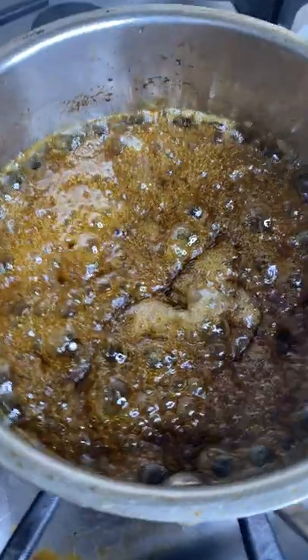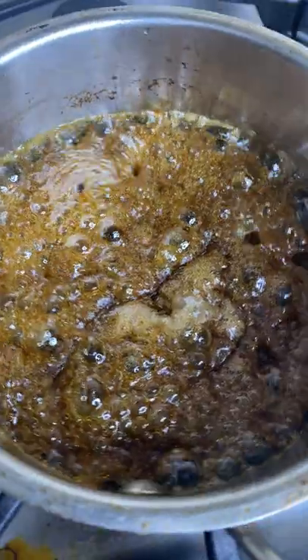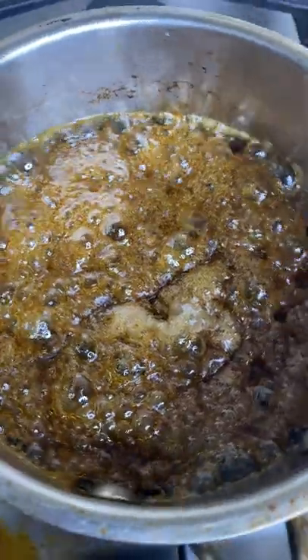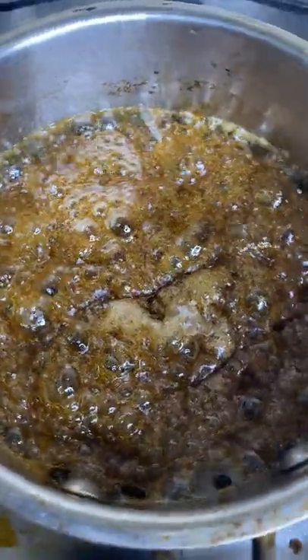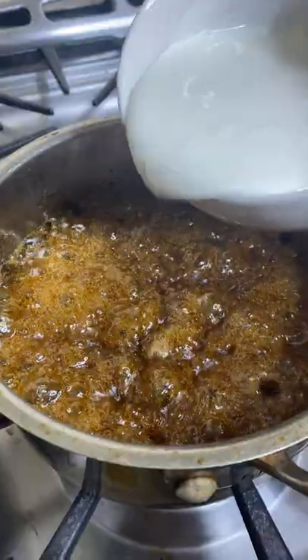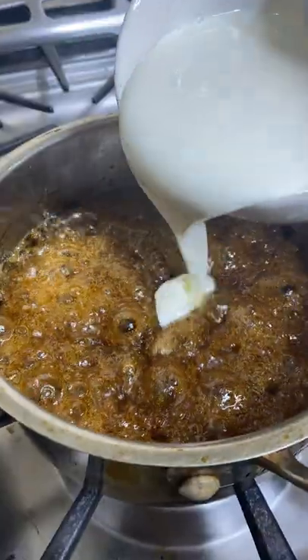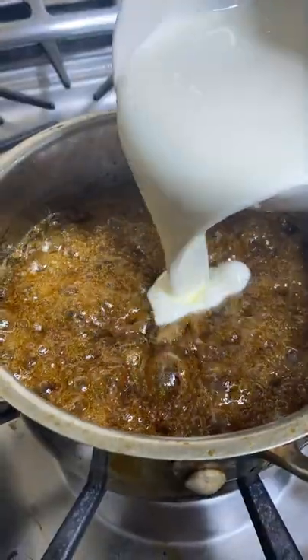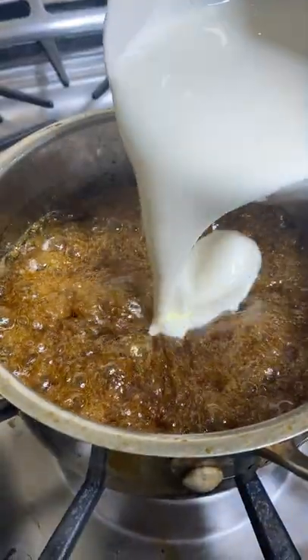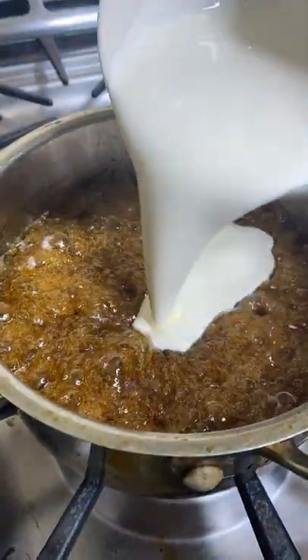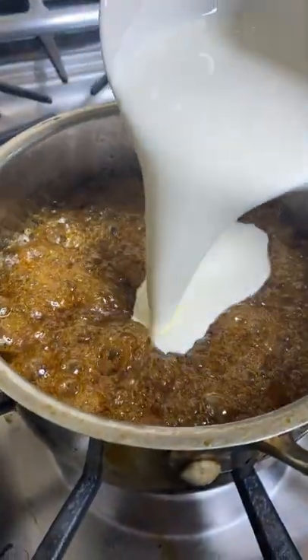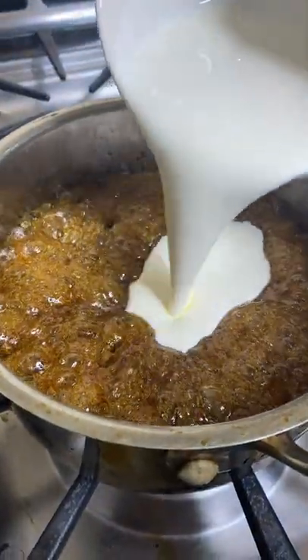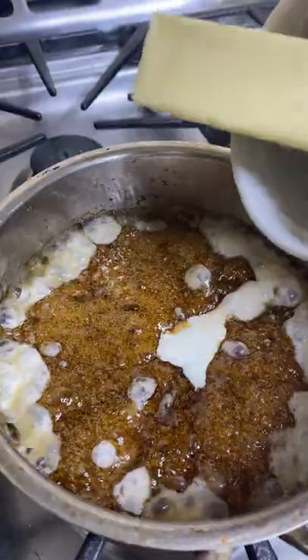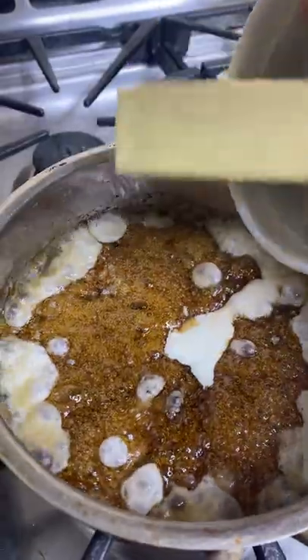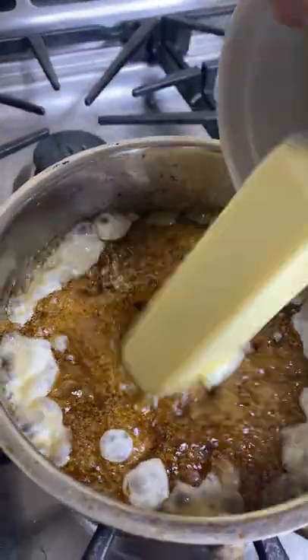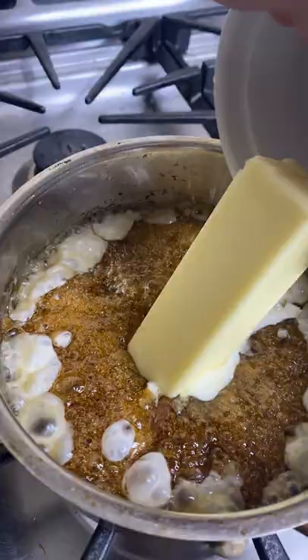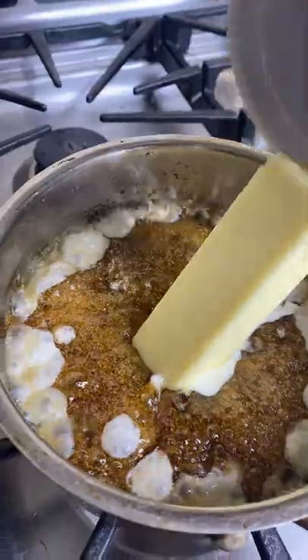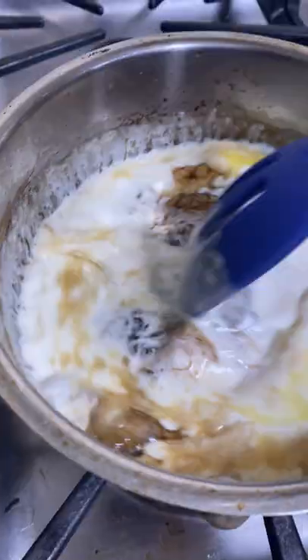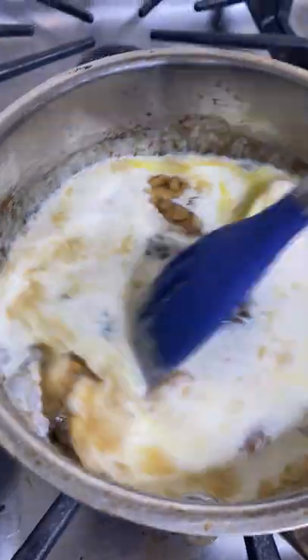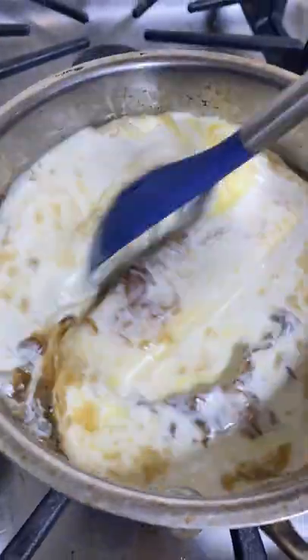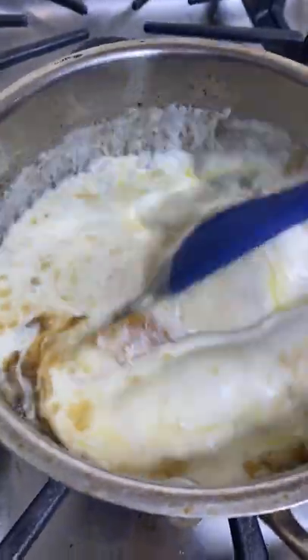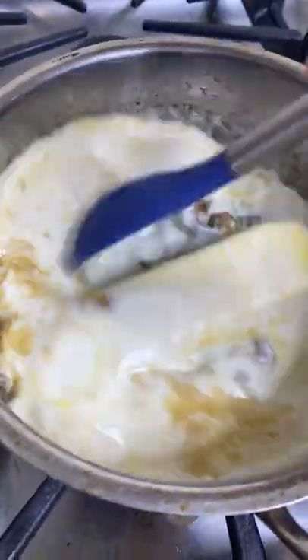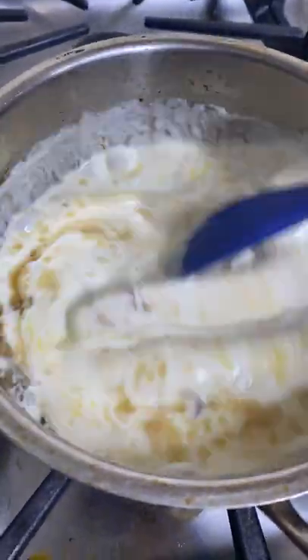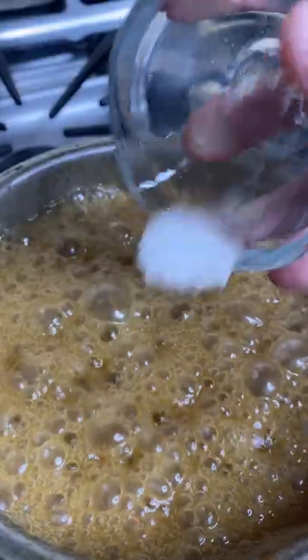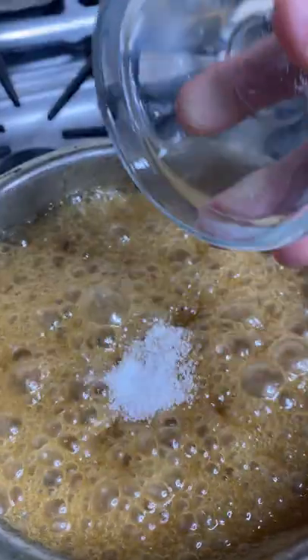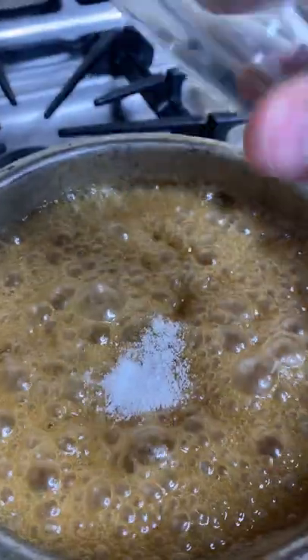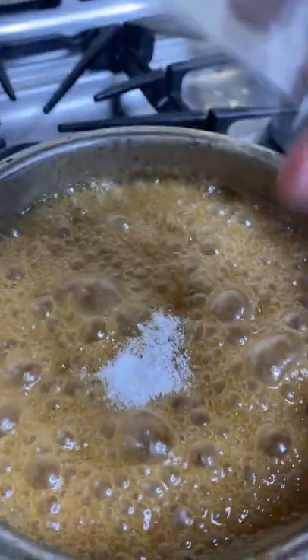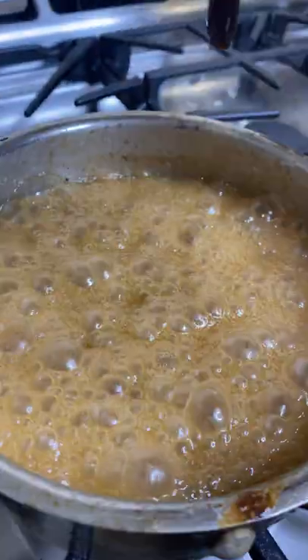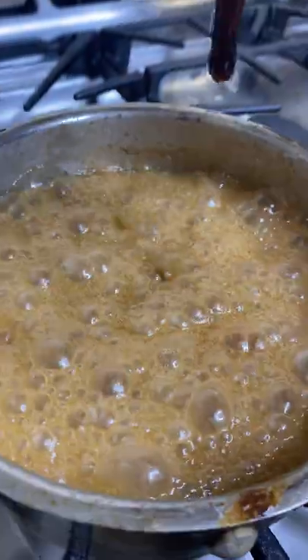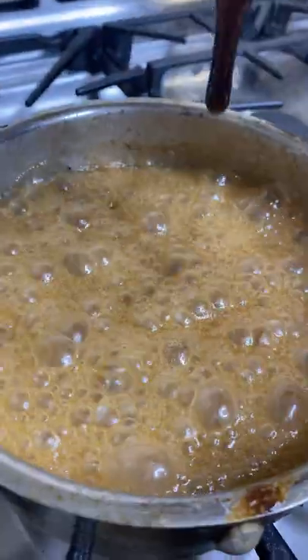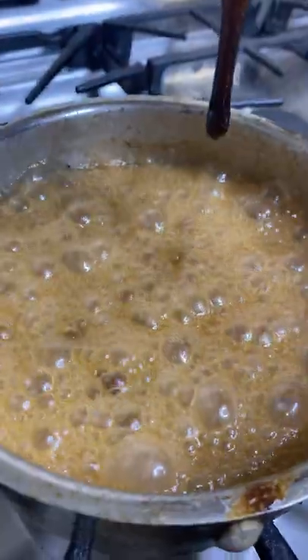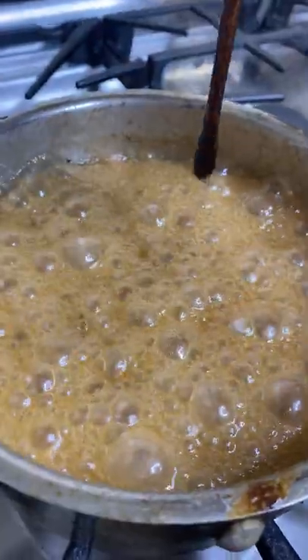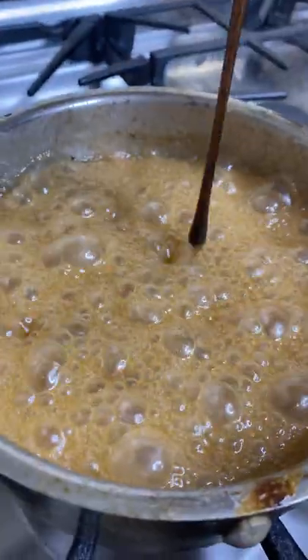Bring it to a boil, then add one cup of heavy cream and one stick of butter. Mix until fully combined, then add a quarter teaspoon of salt and half a teaspoon of vanilla extract.